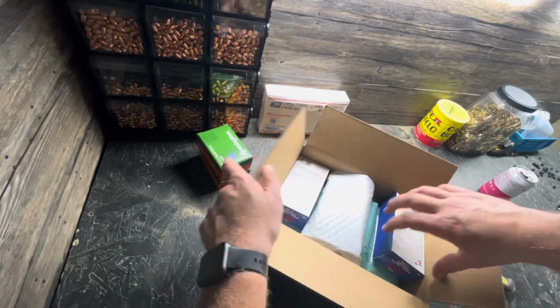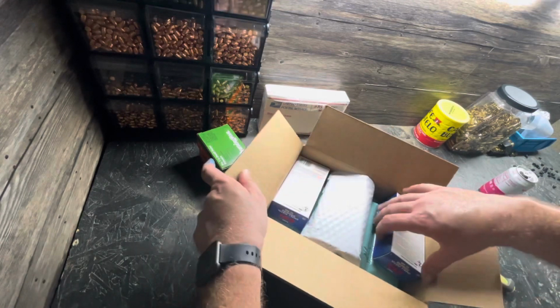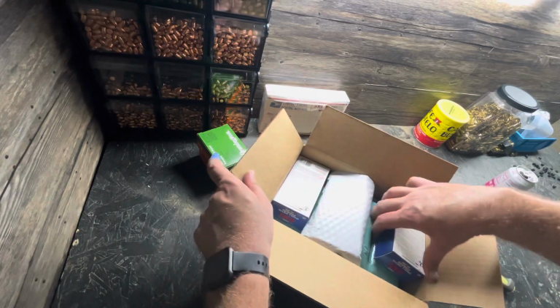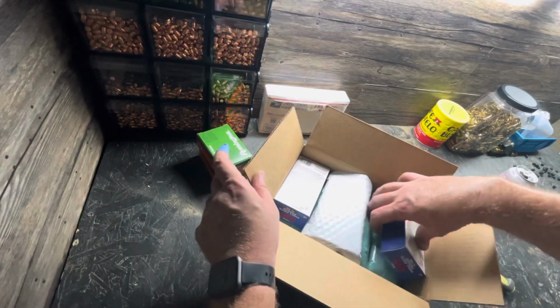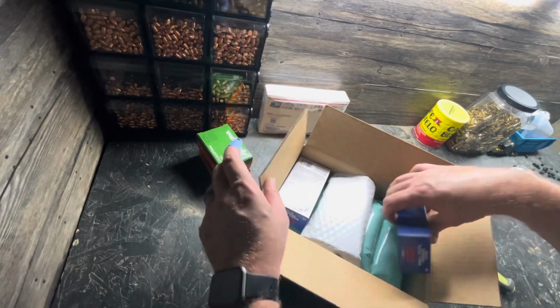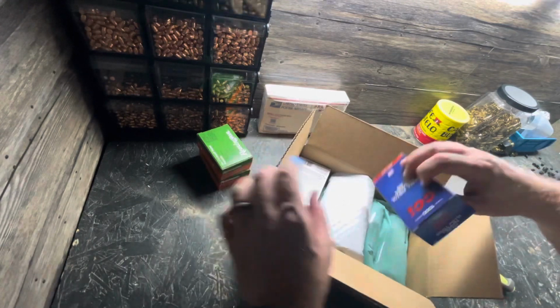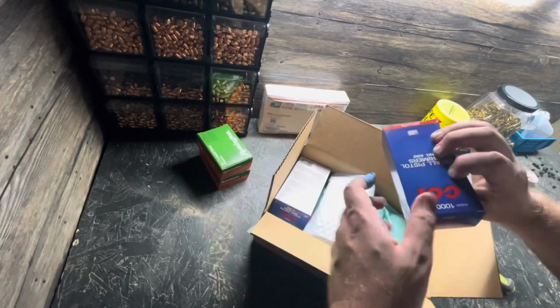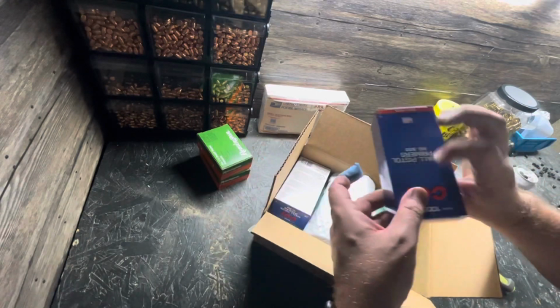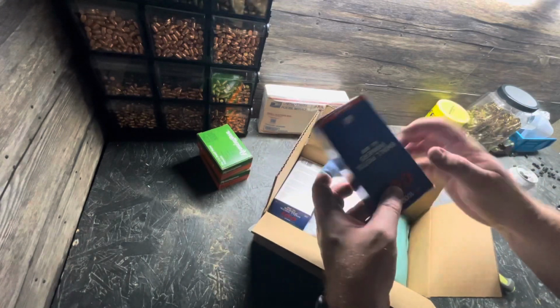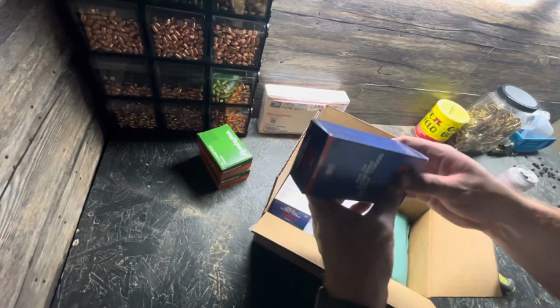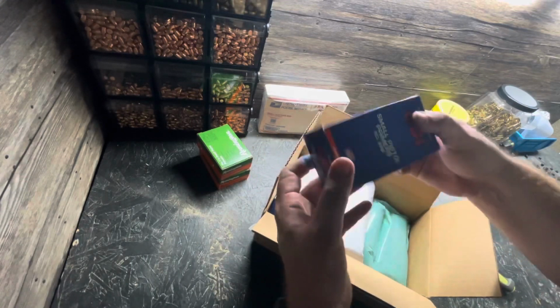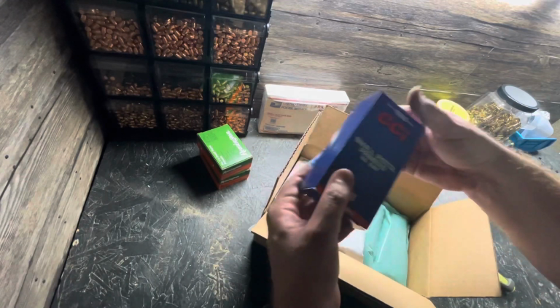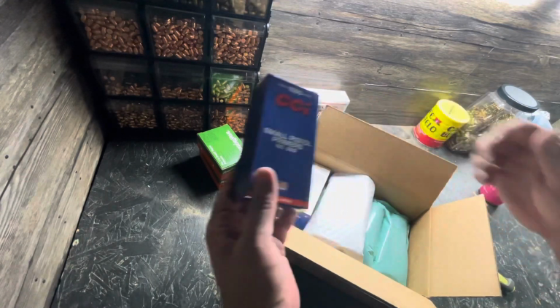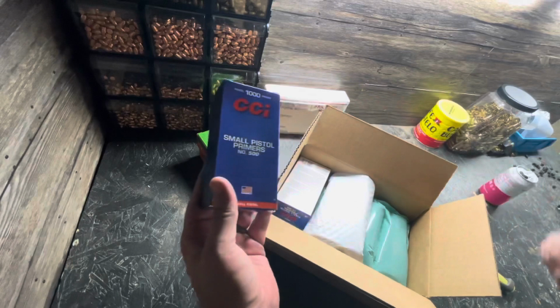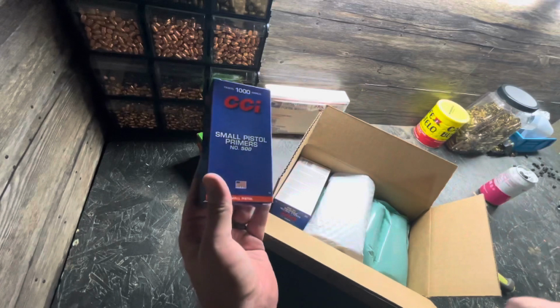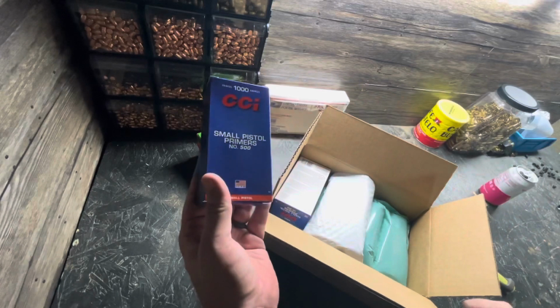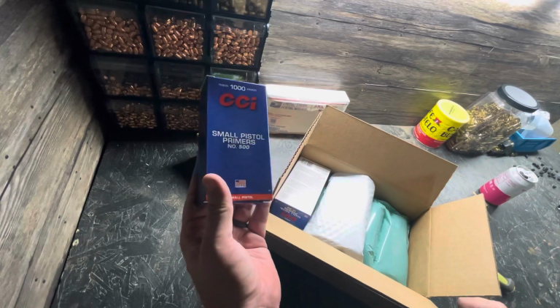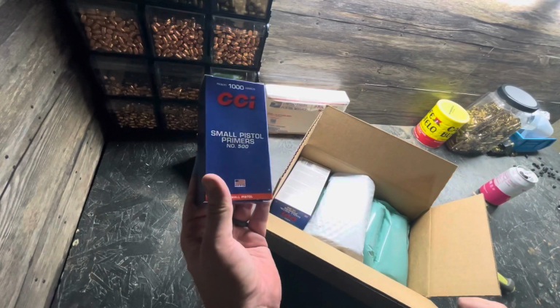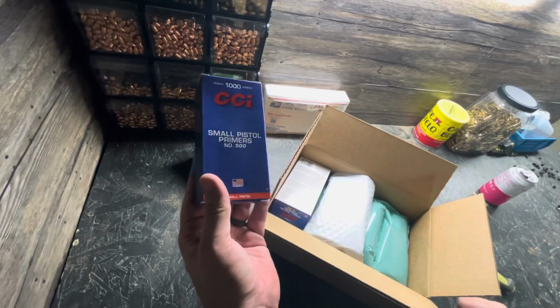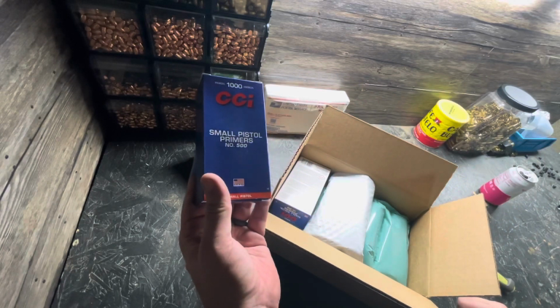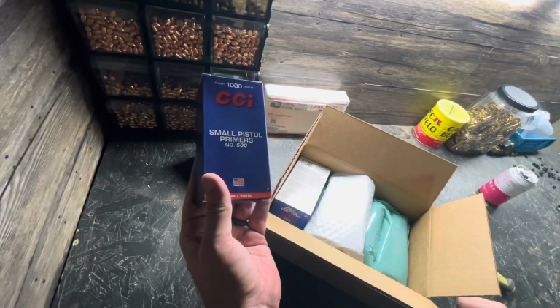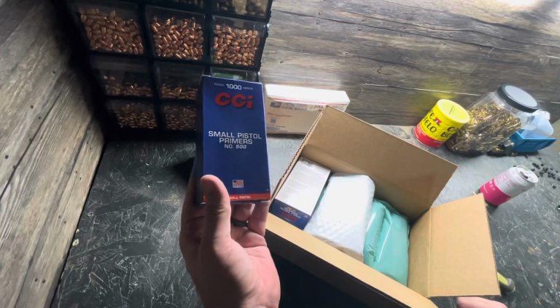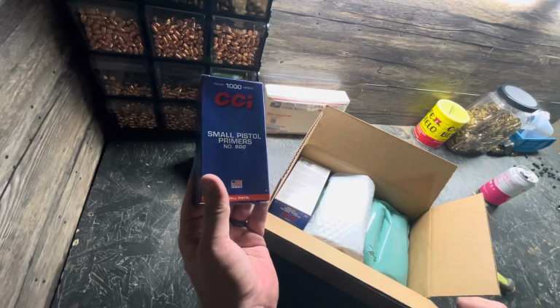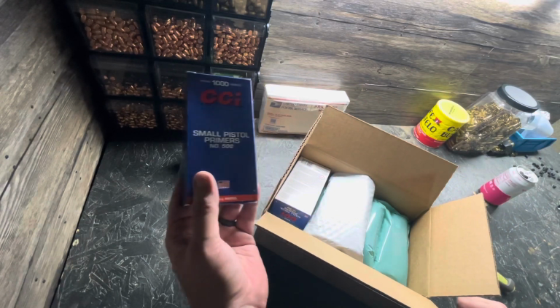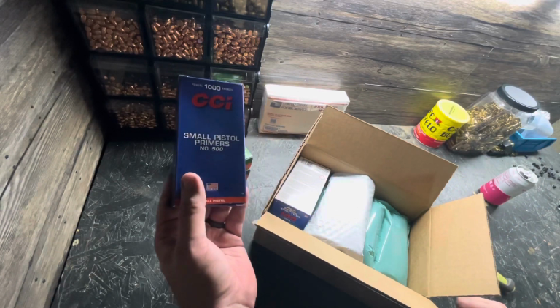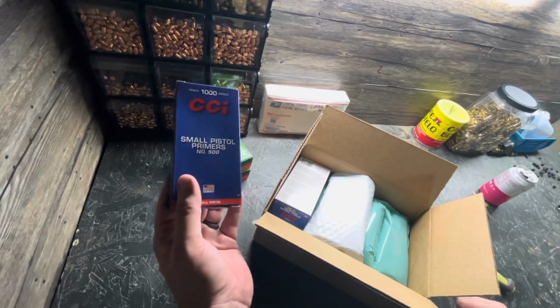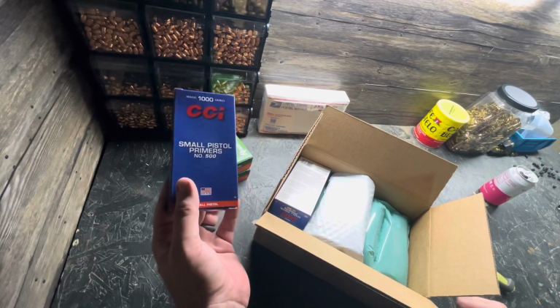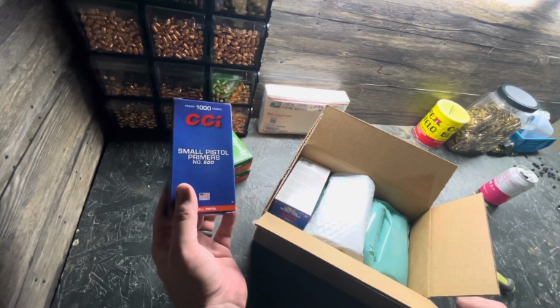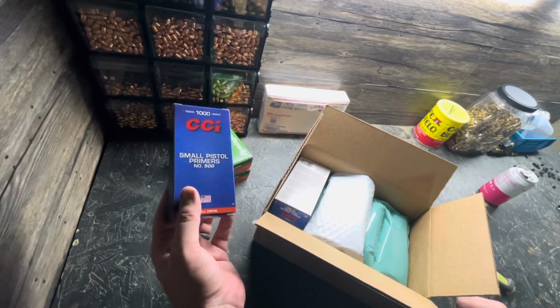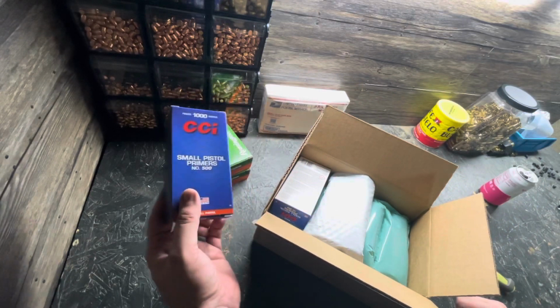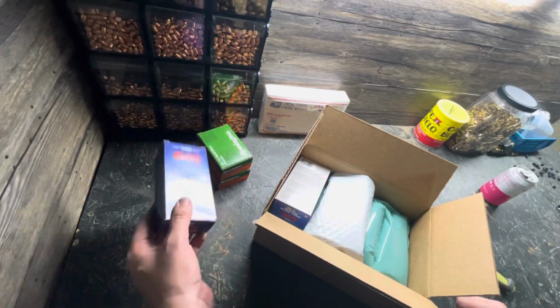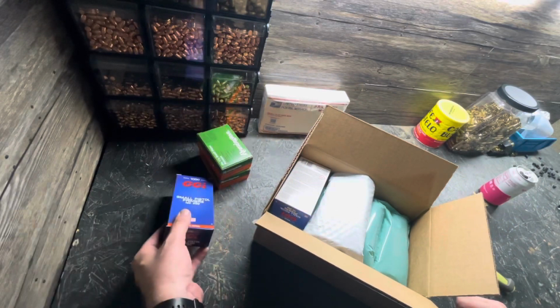That's right — primers. Check them out. CCI small pistol number 500.